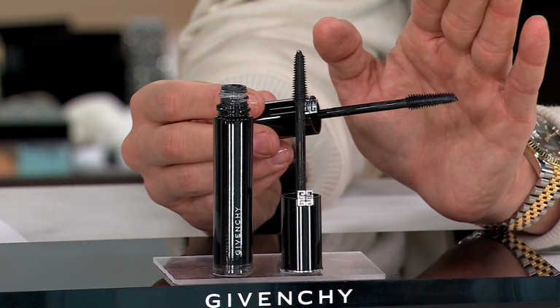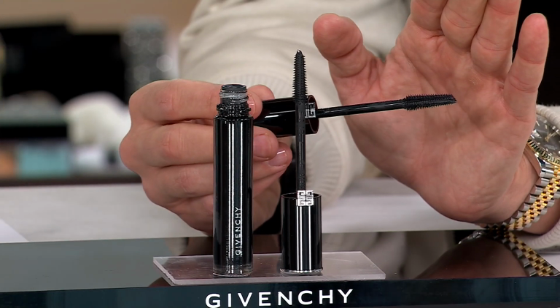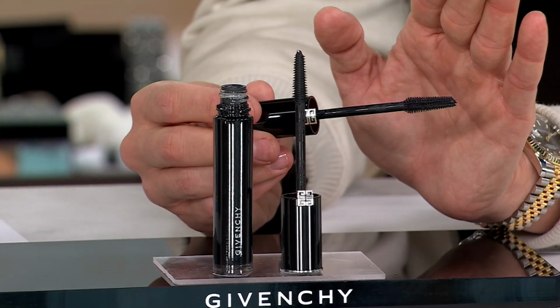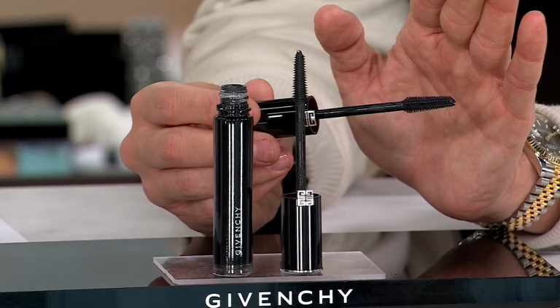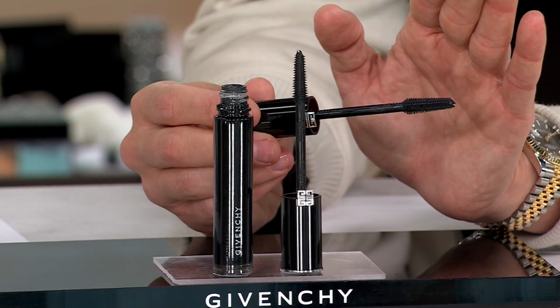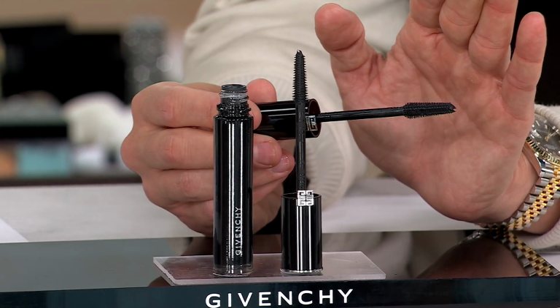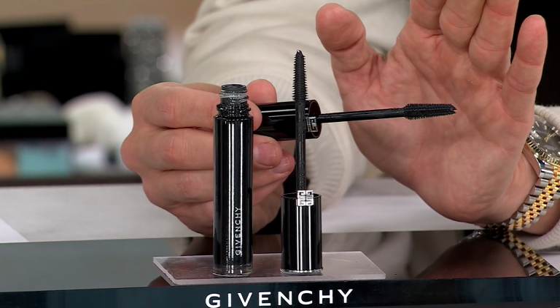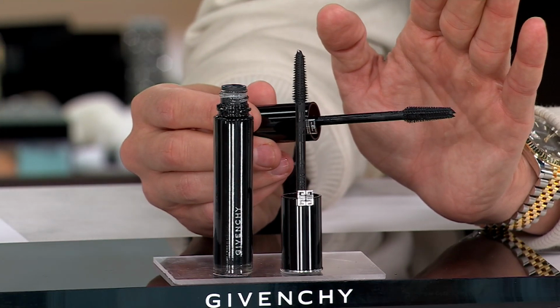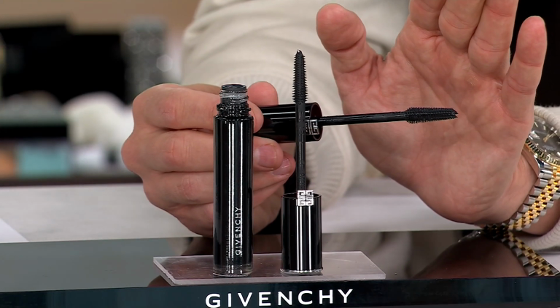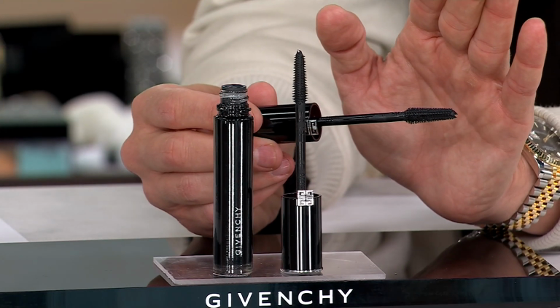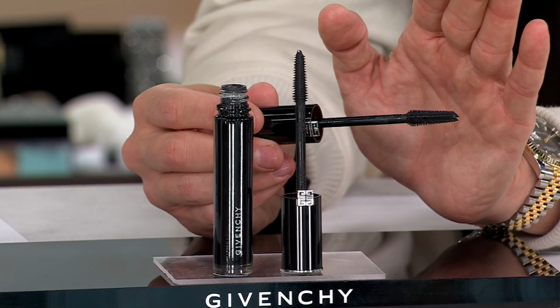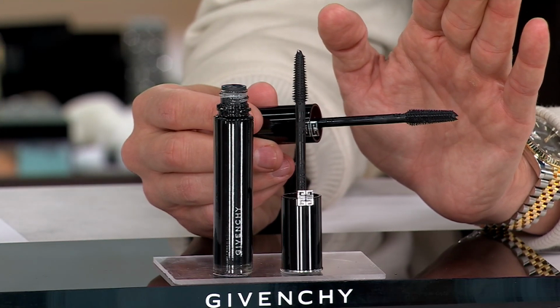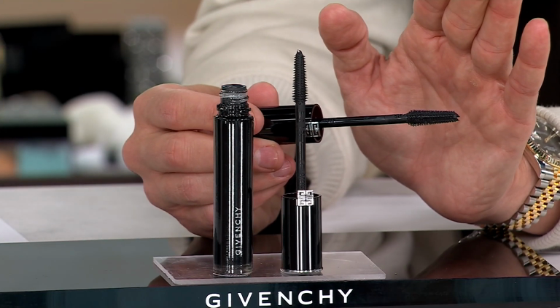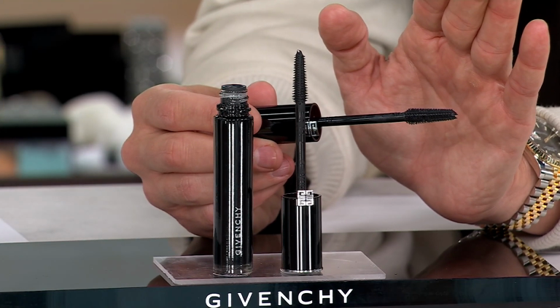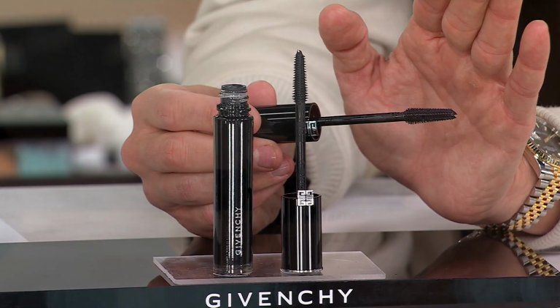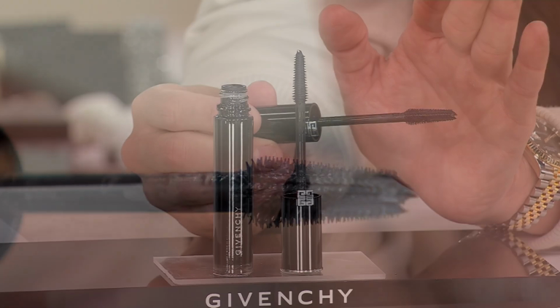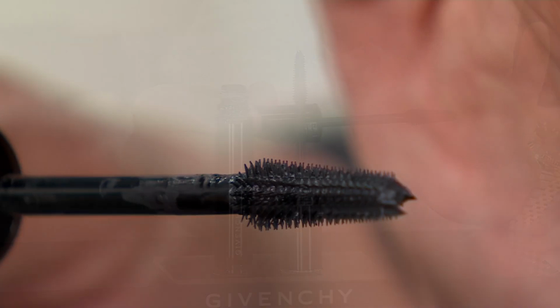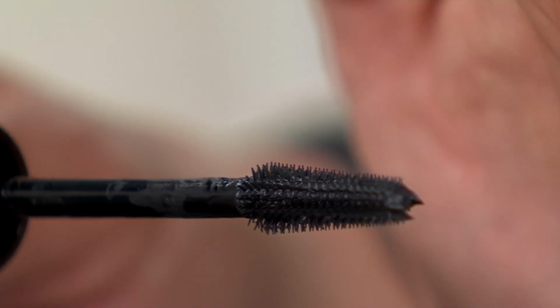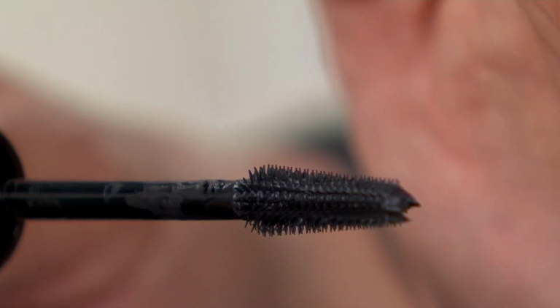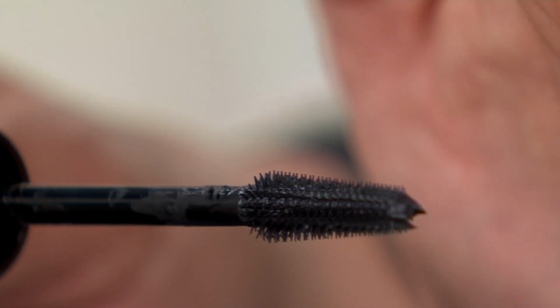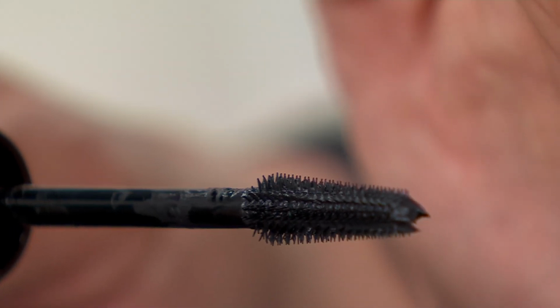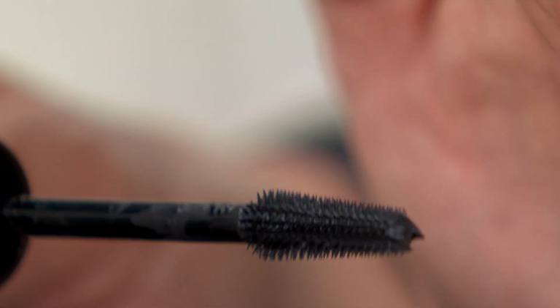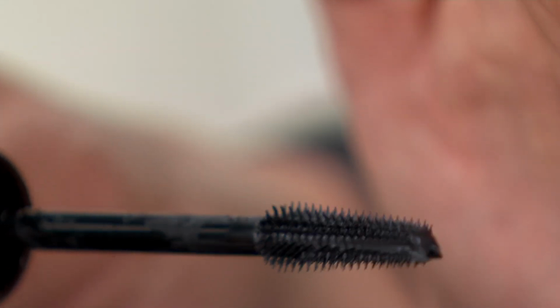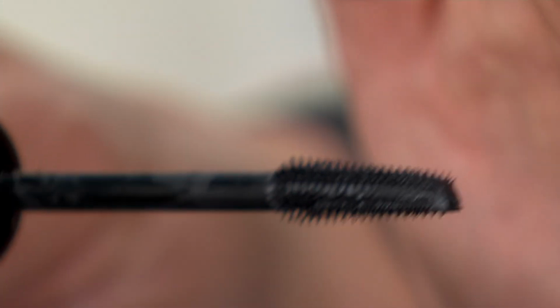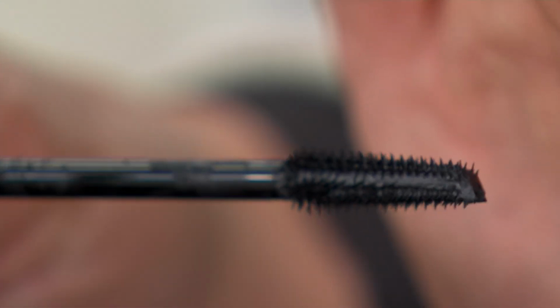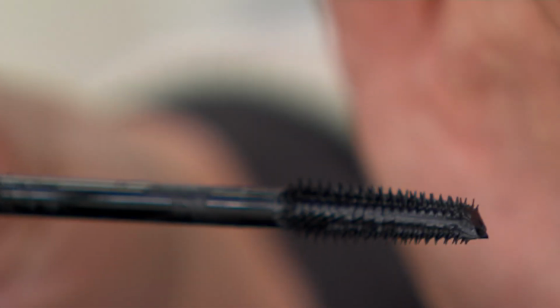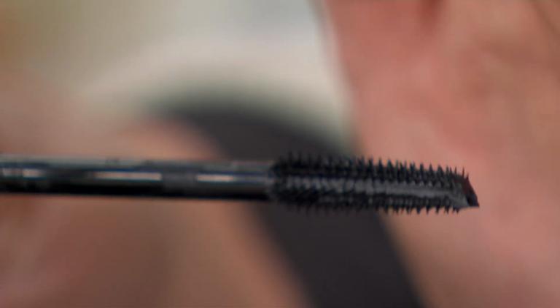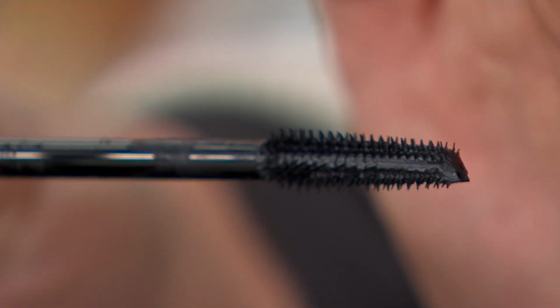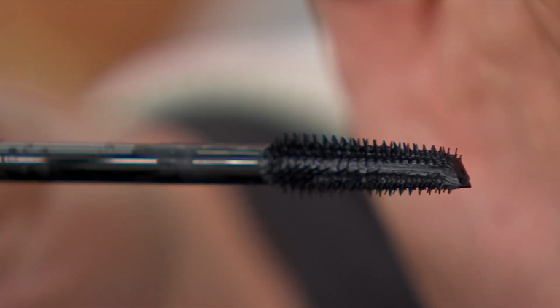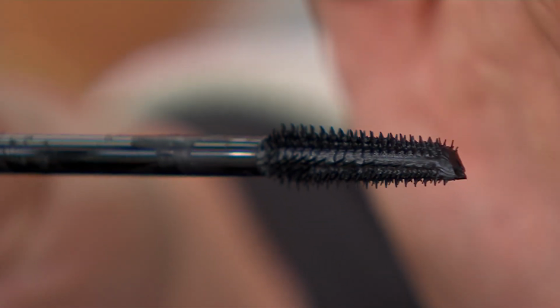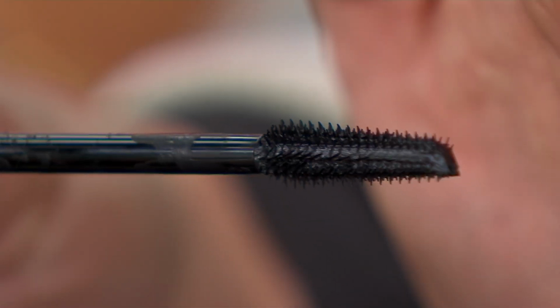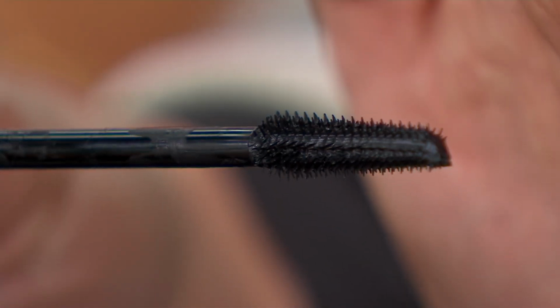I love the fact that it's a molded silicone brush, because they're so precise. There's nothing as precise as this.